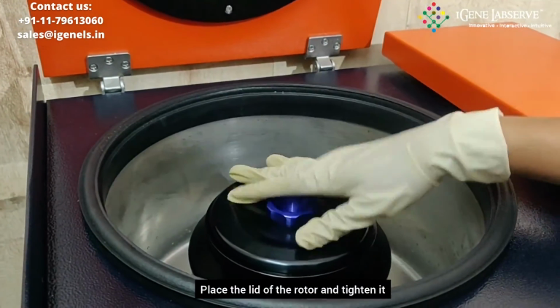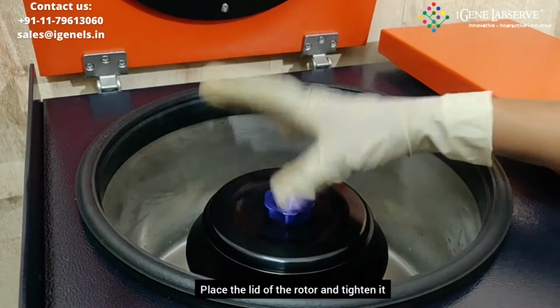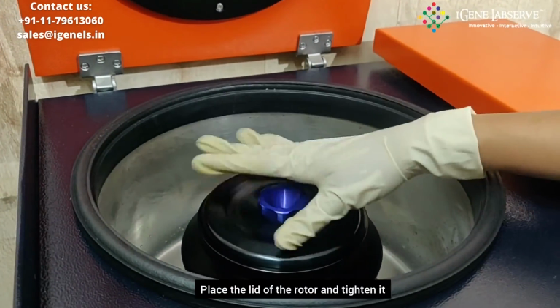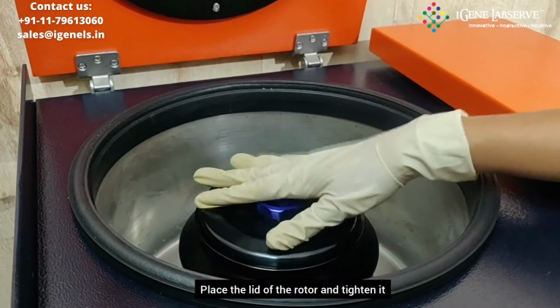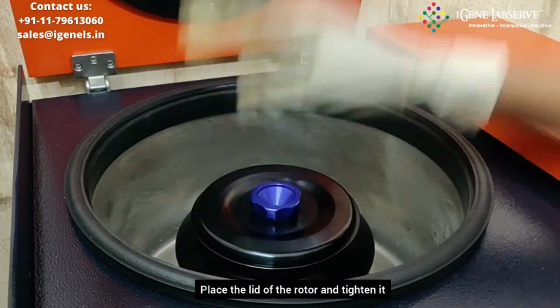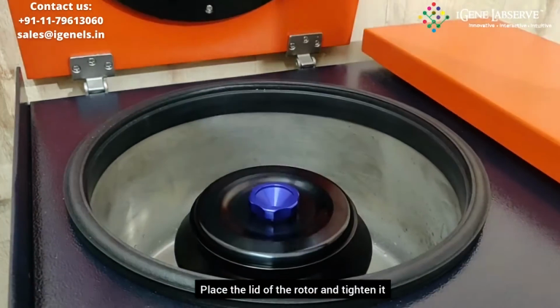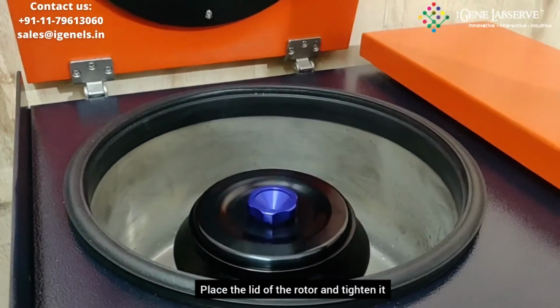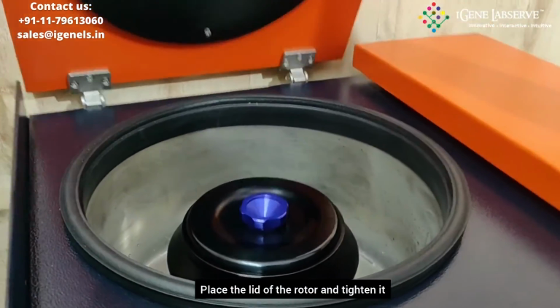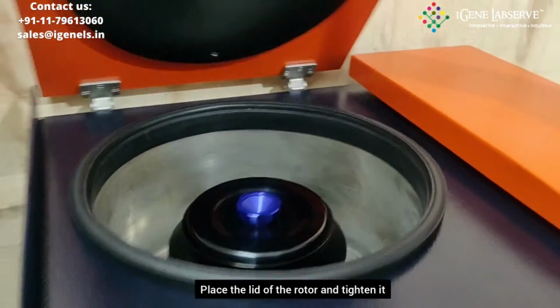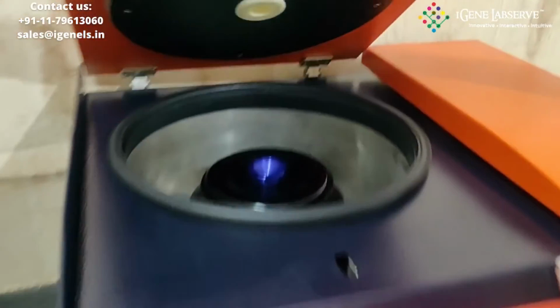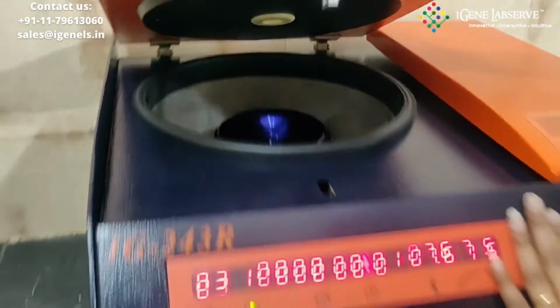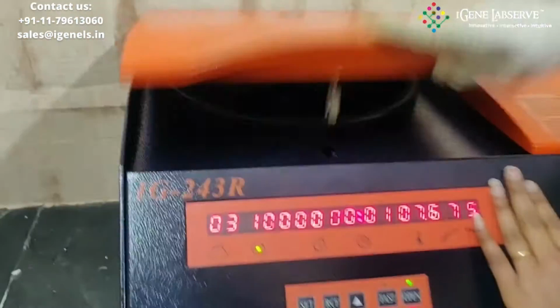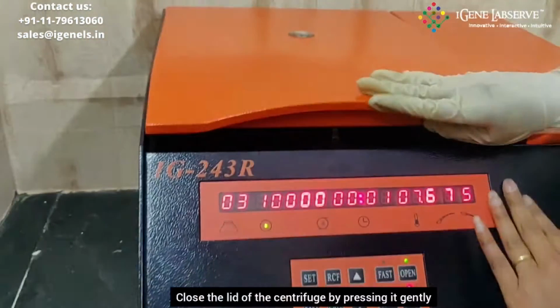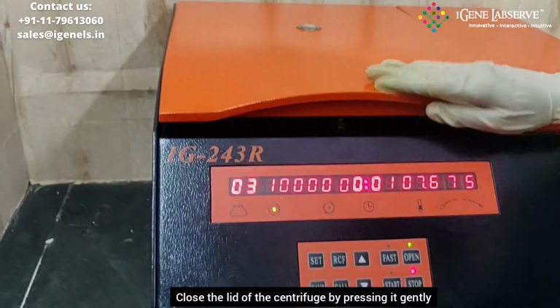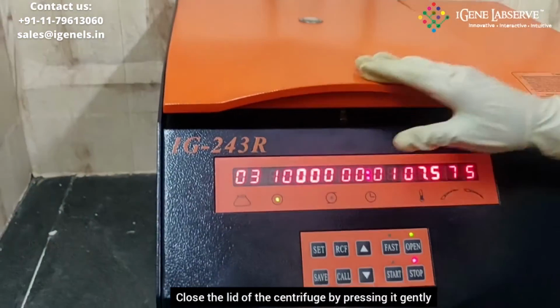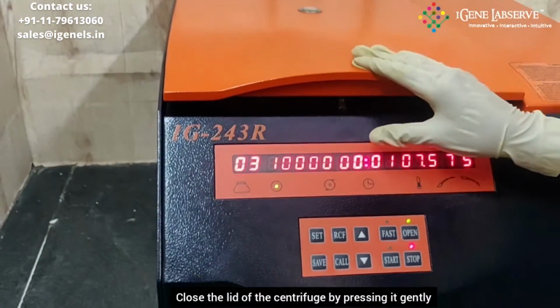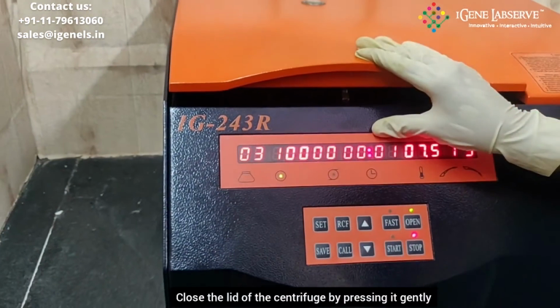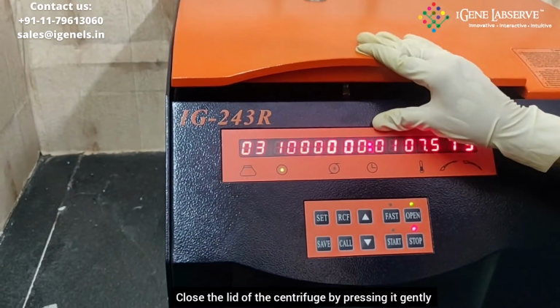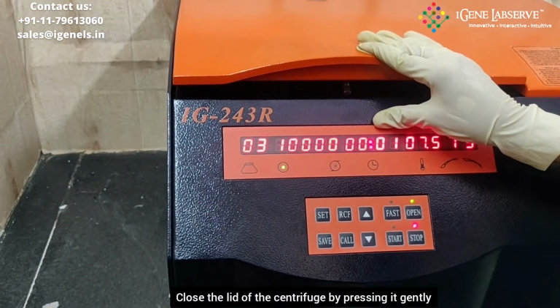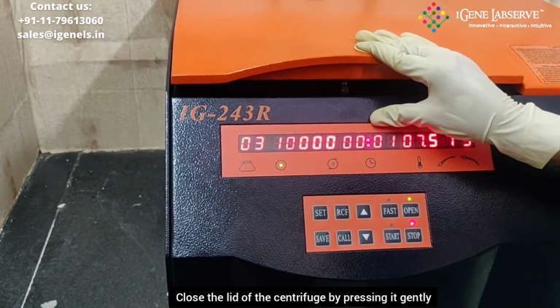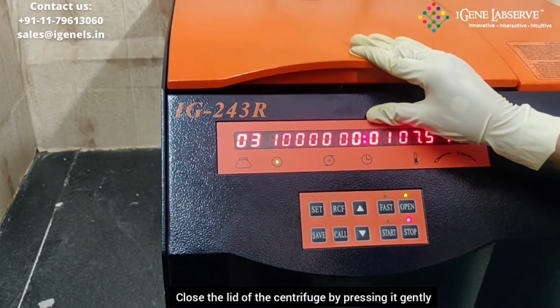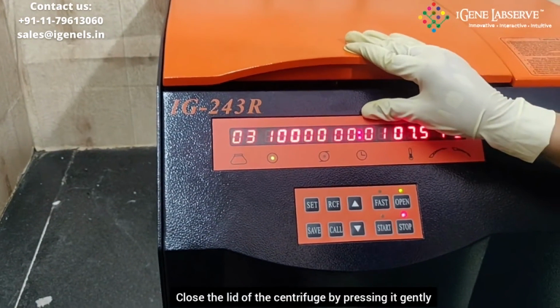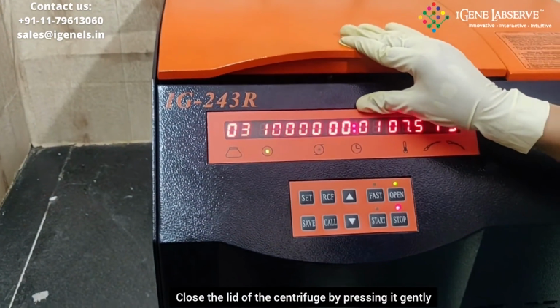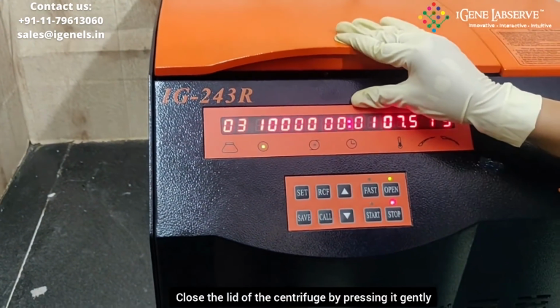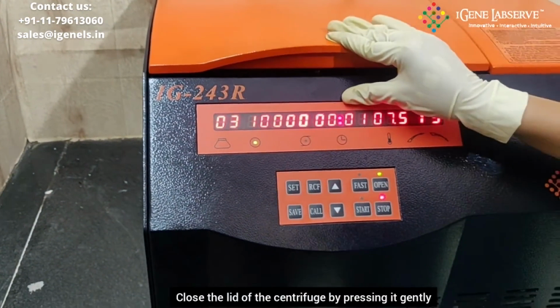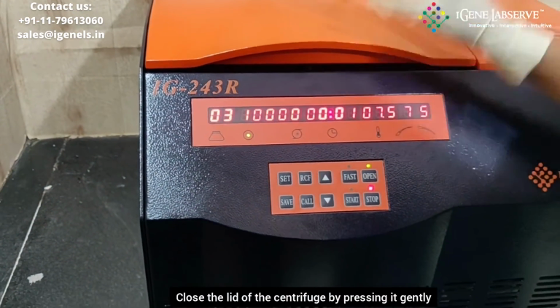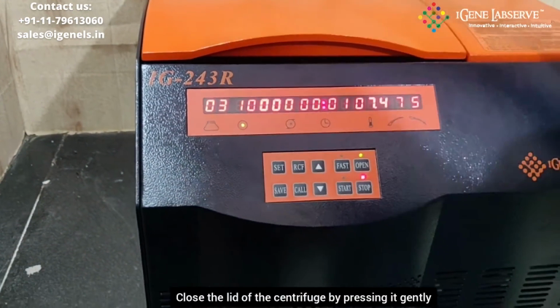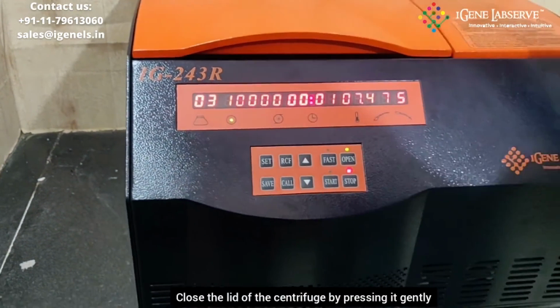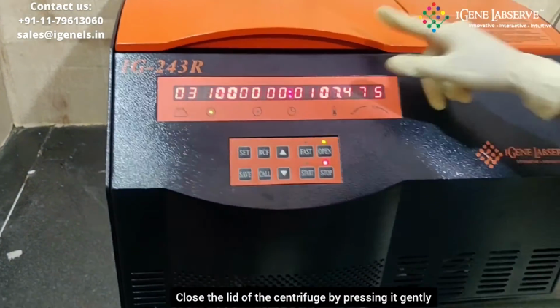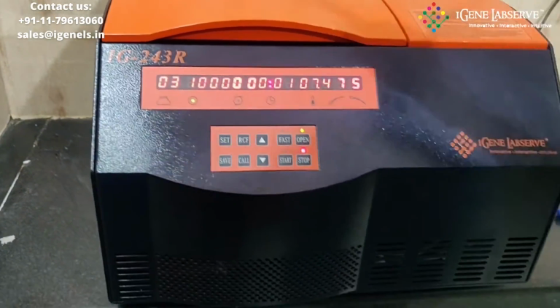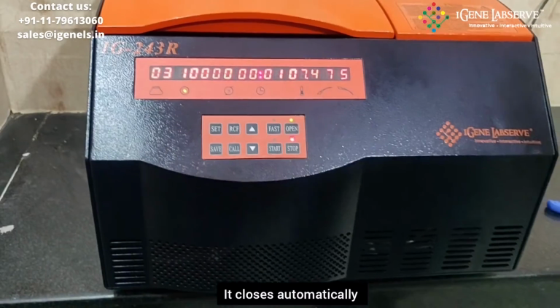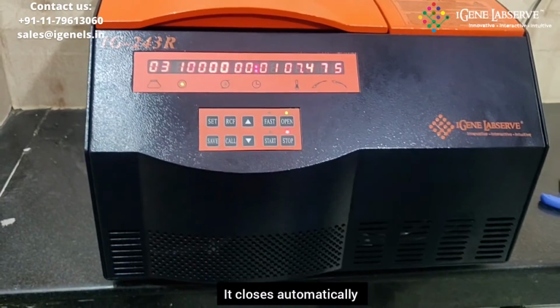Once the lid has been put in, you have to close it. To close the lid, you have to gently push it and it closes automatically.